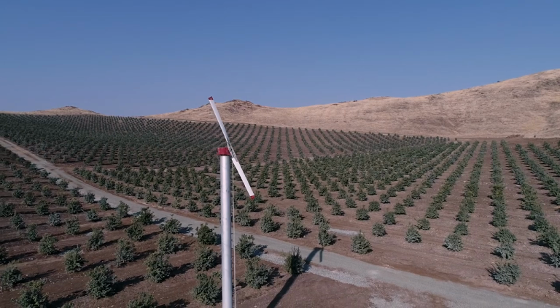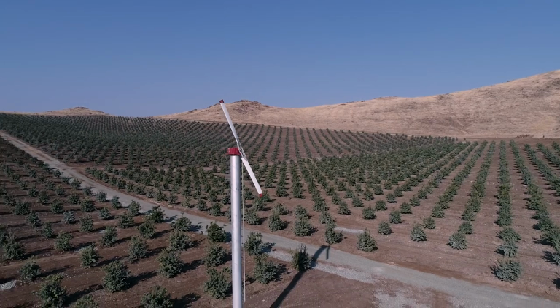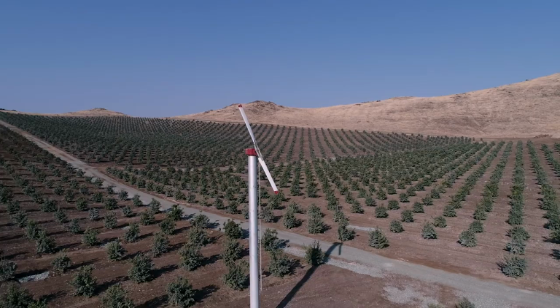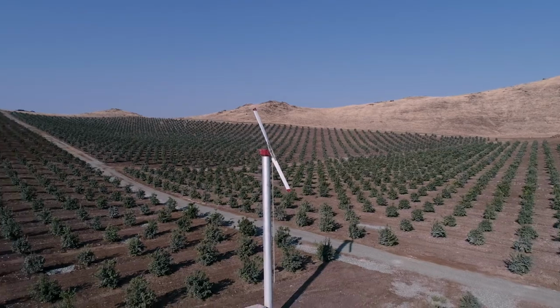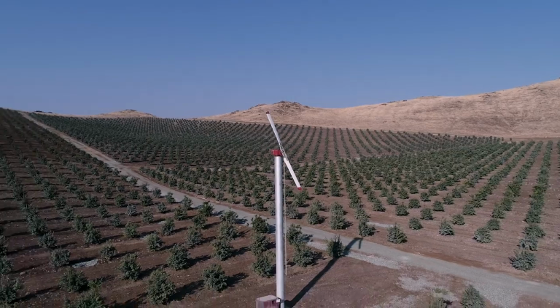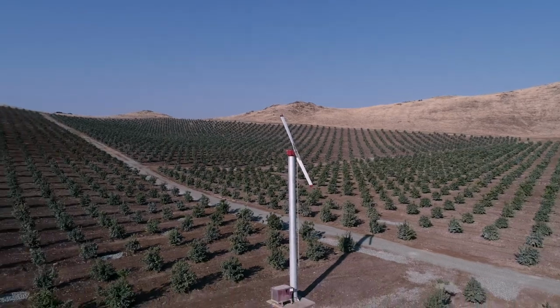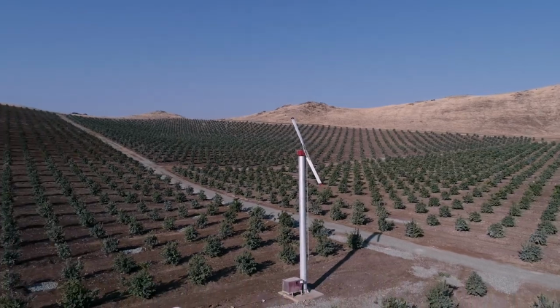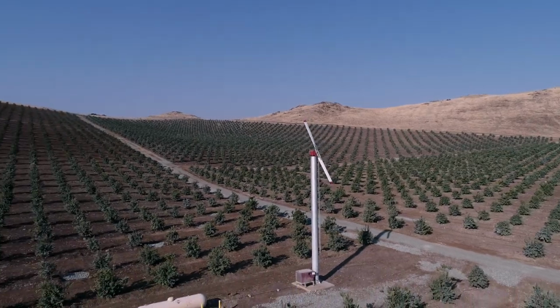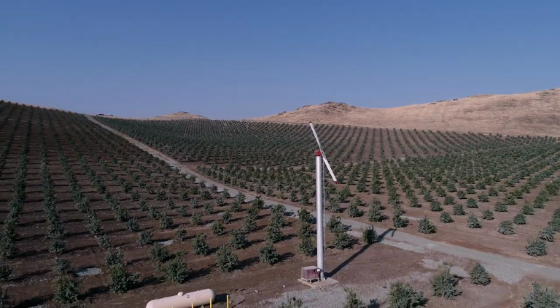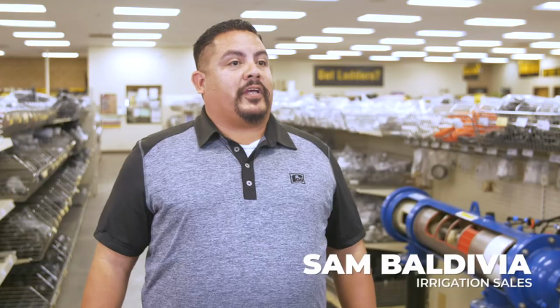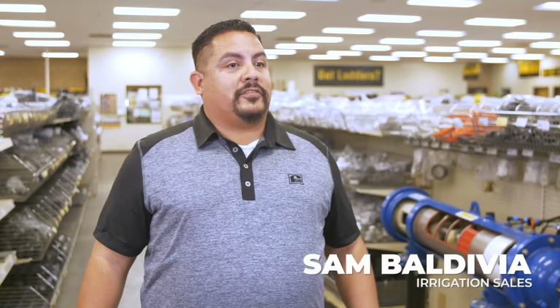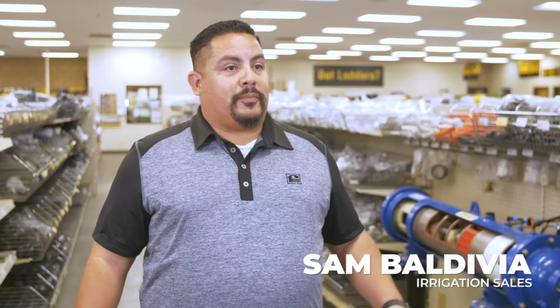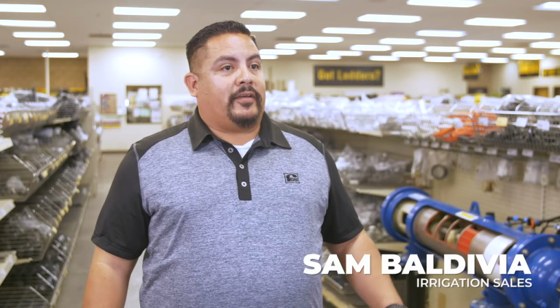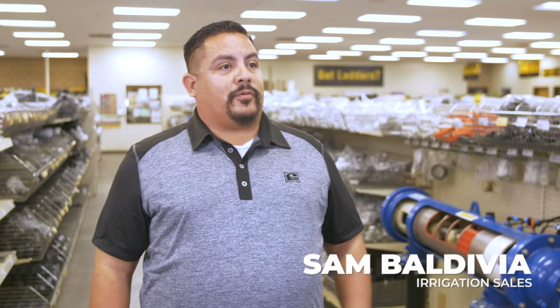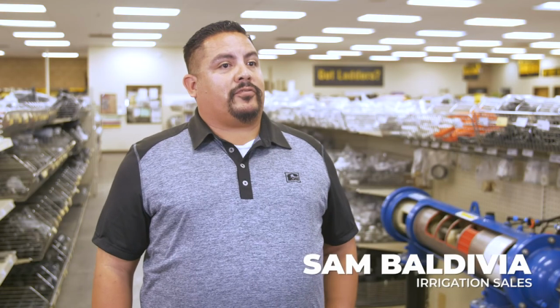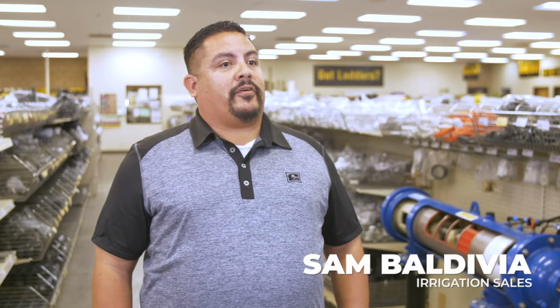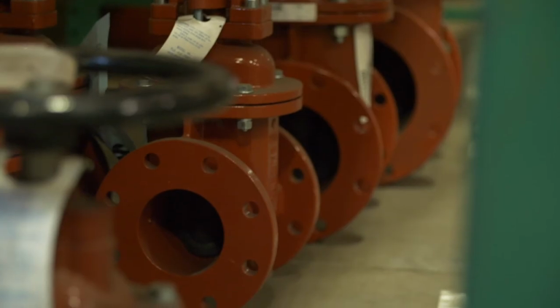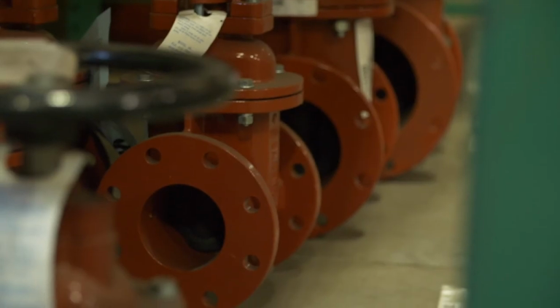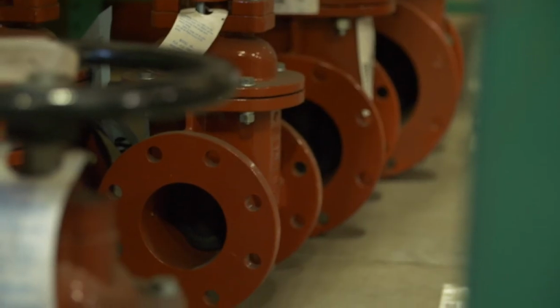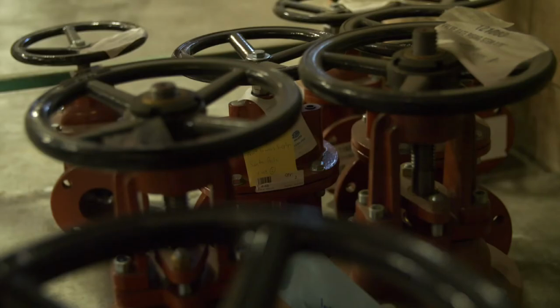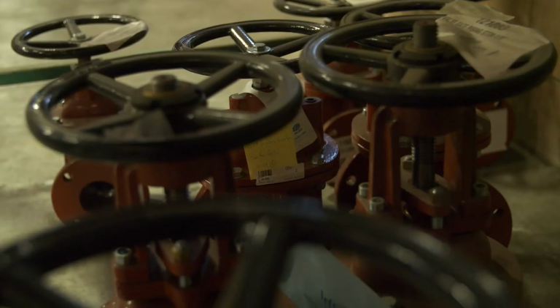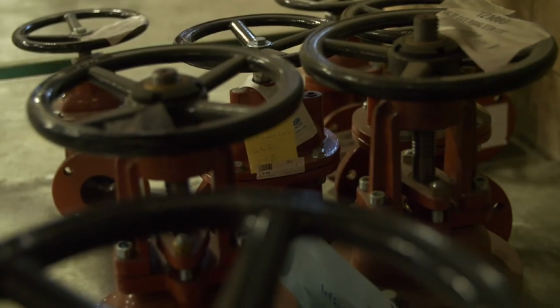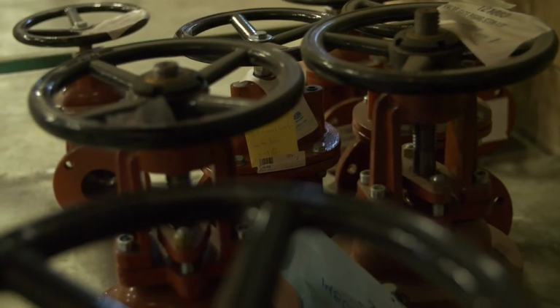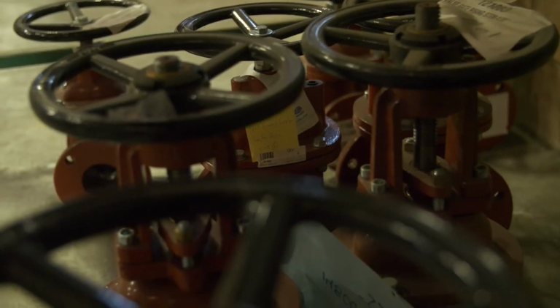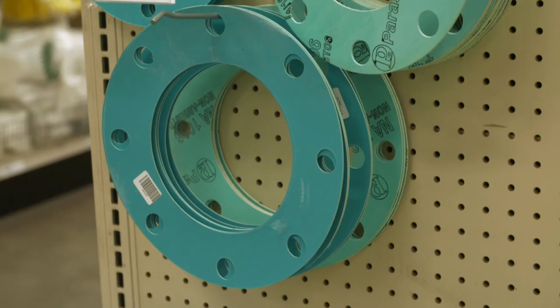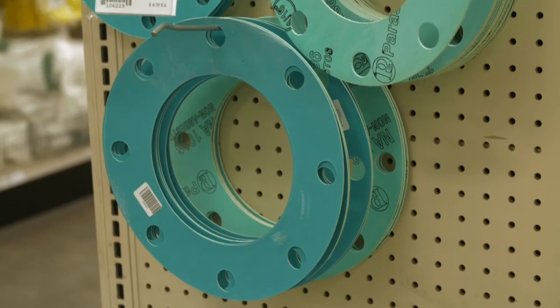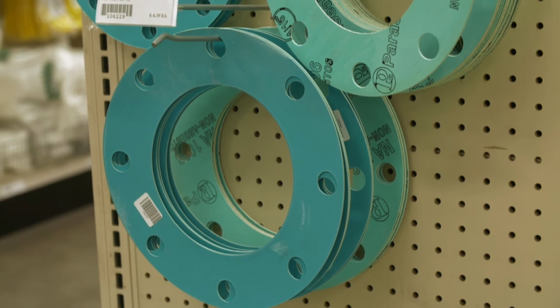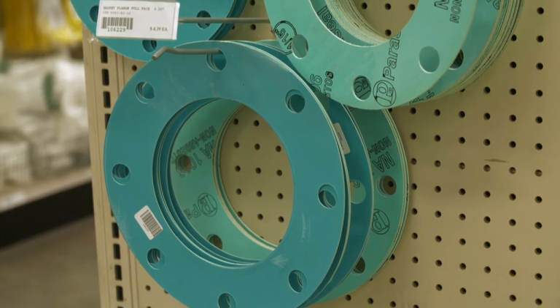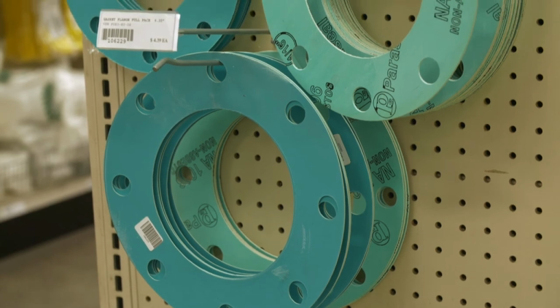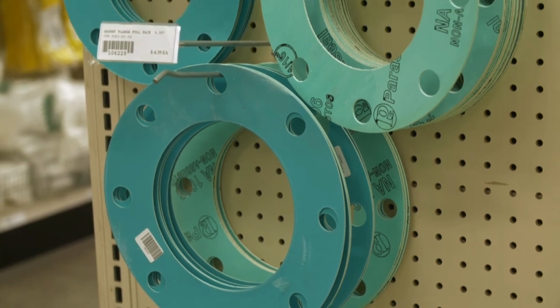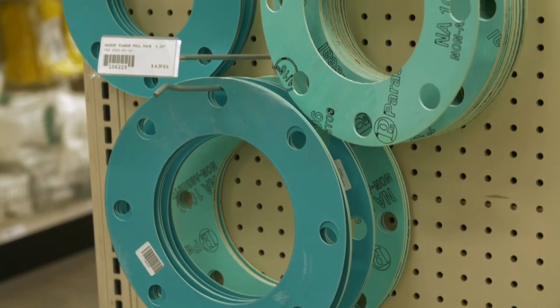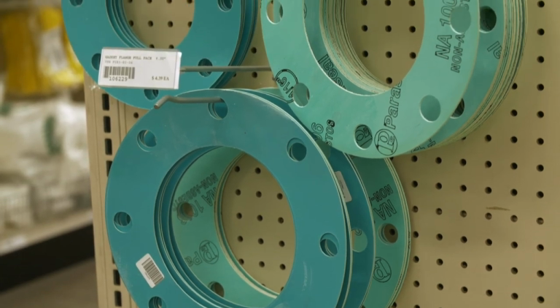We carry a wide spectrum of irrigation supplies. We also carry a wide spectrum of hardware supplies and grower supplies as well.